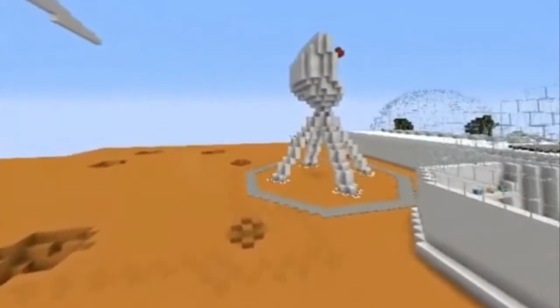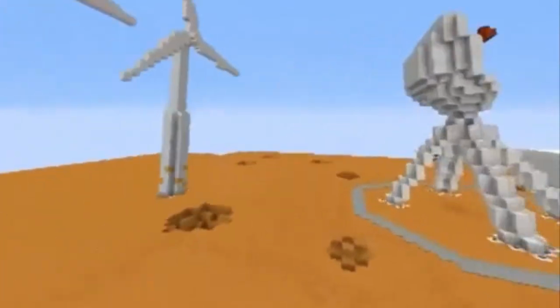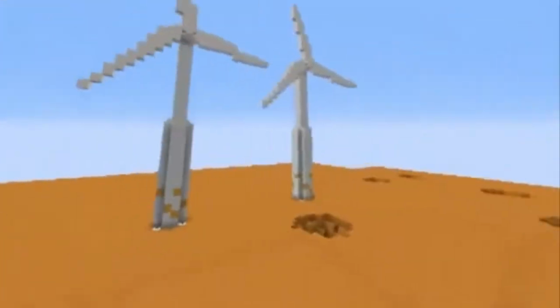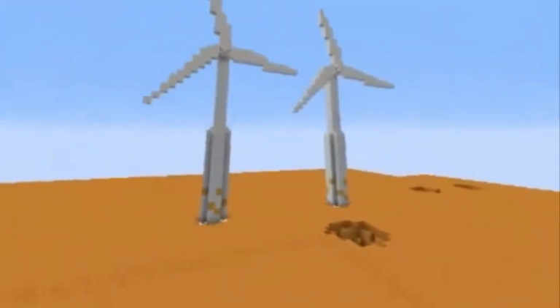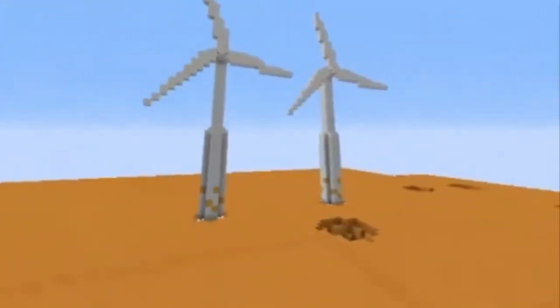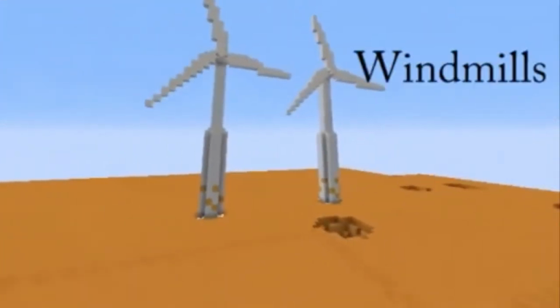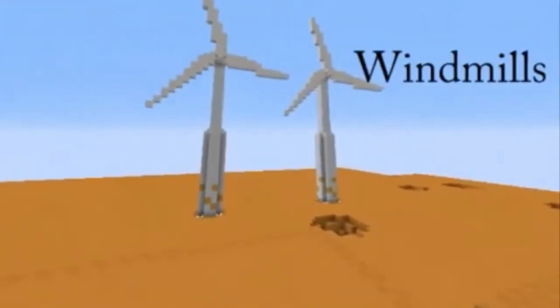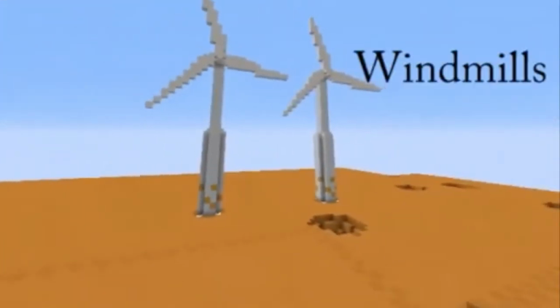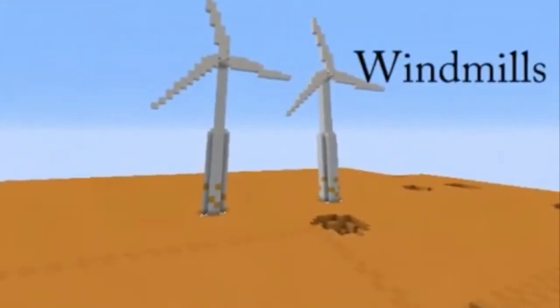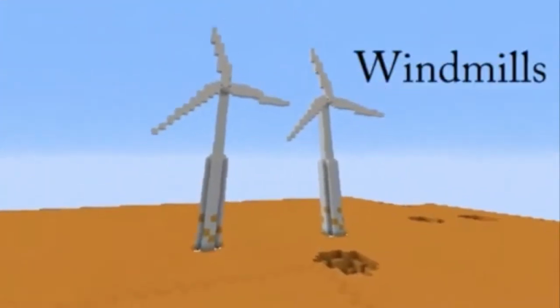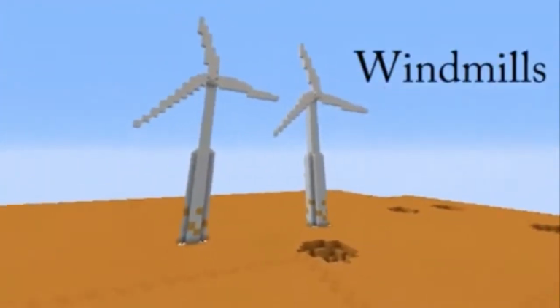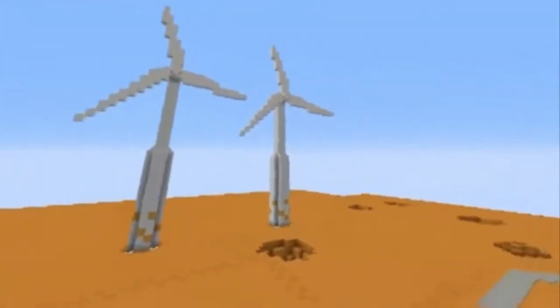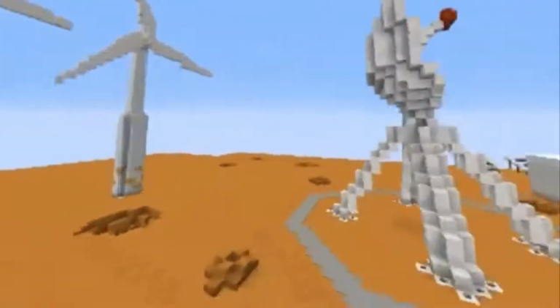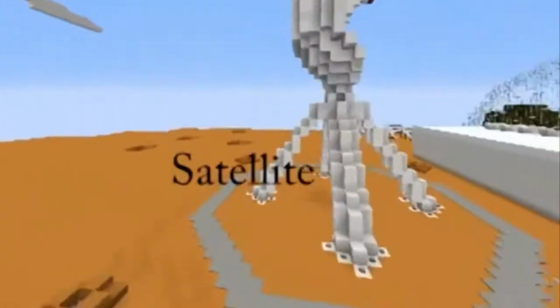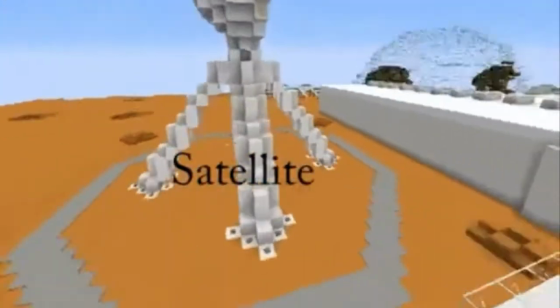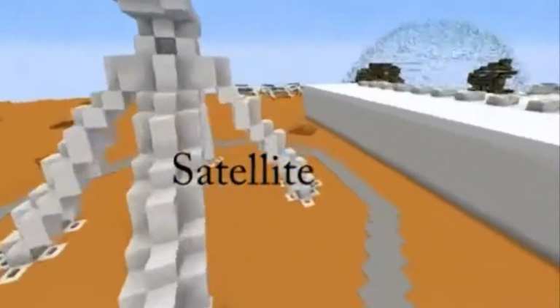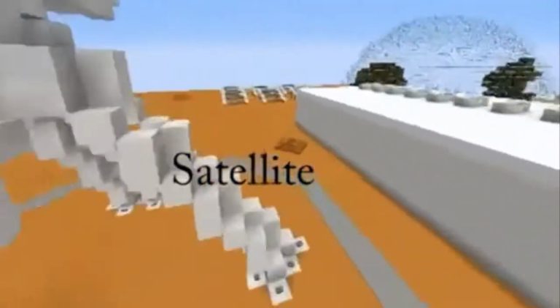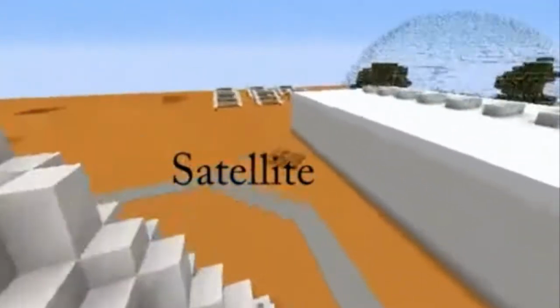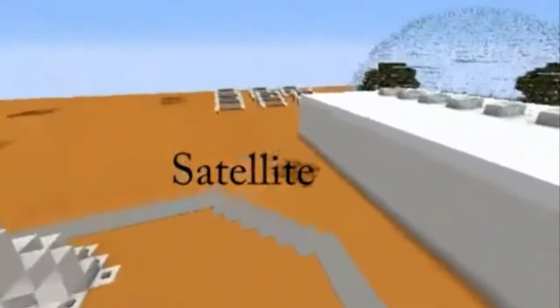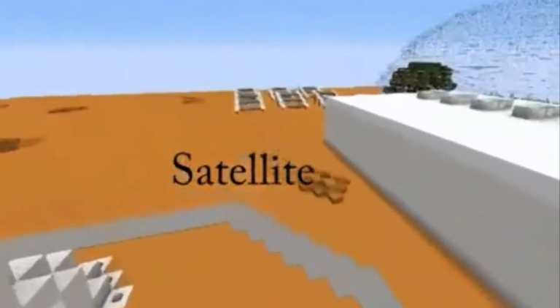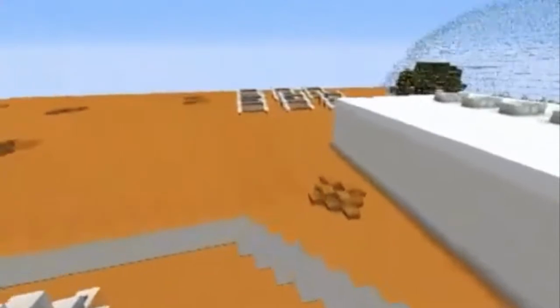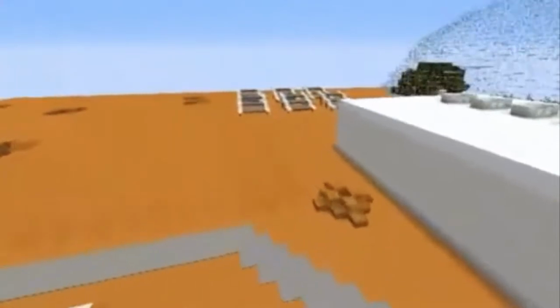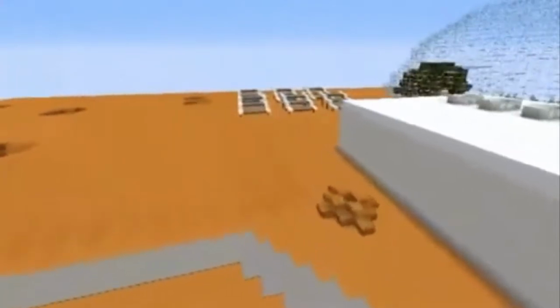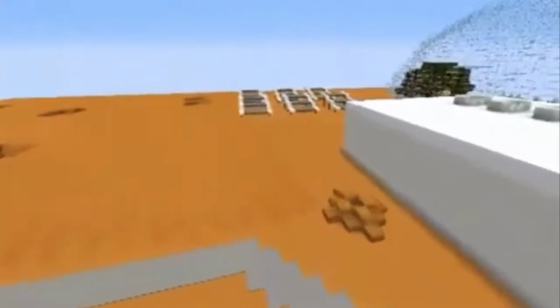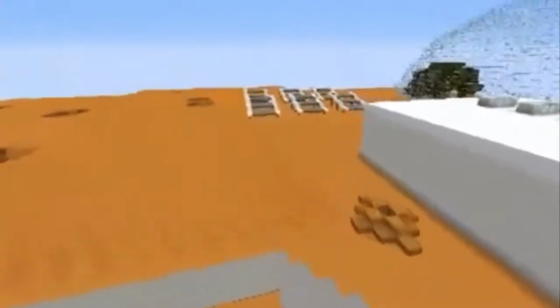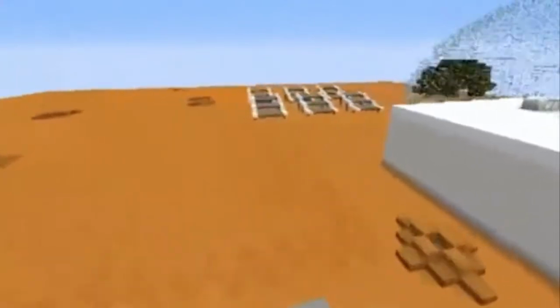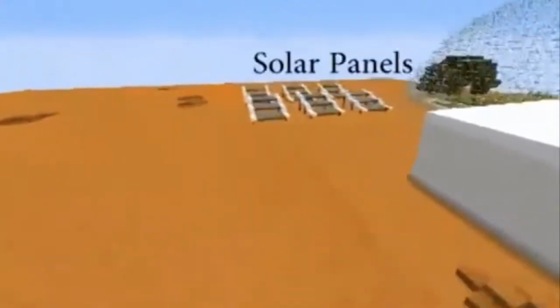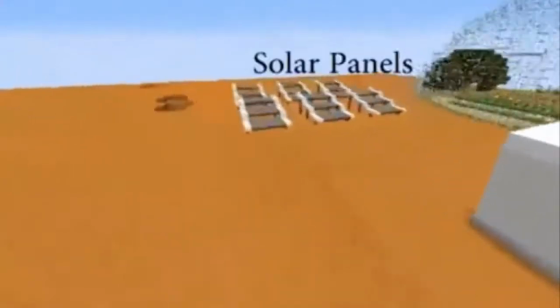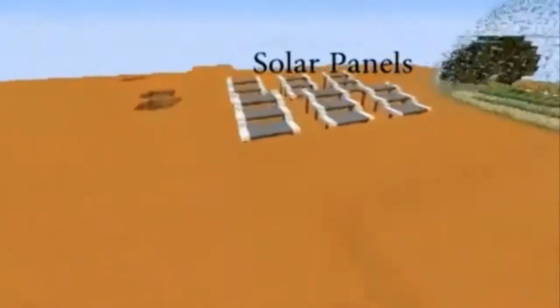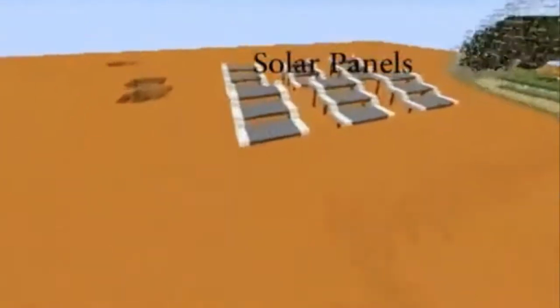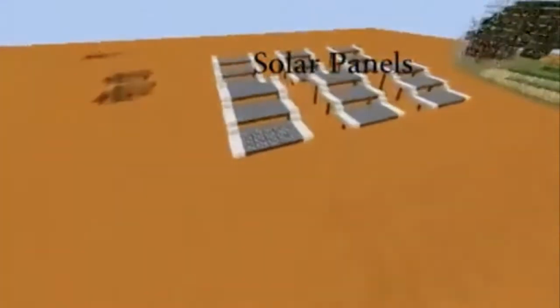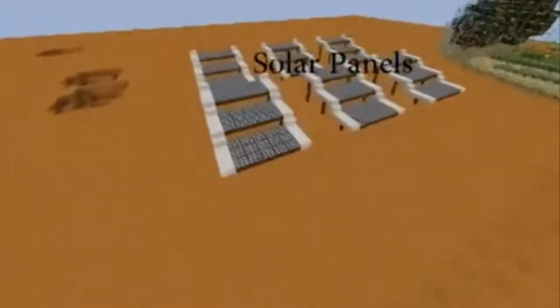We have windmills for power. We have a large satellite for reaching Earth. We have solar panels for power.